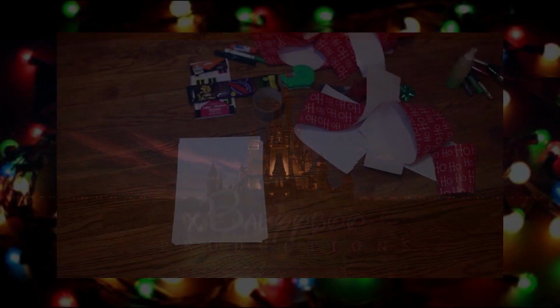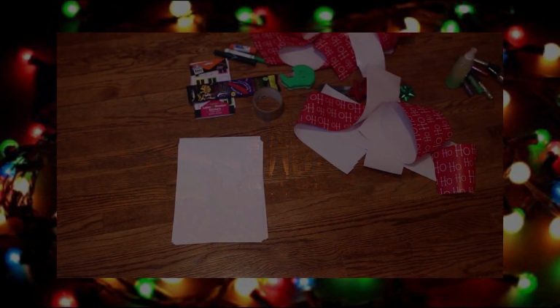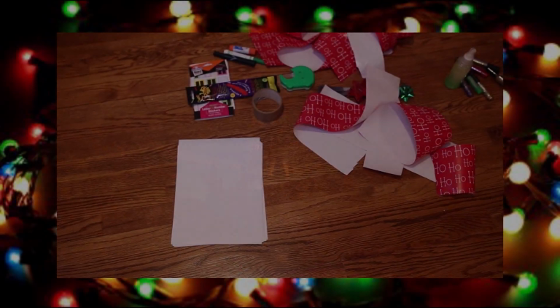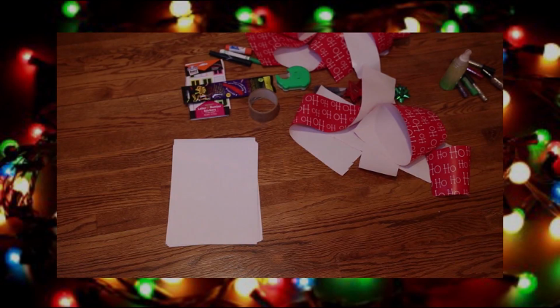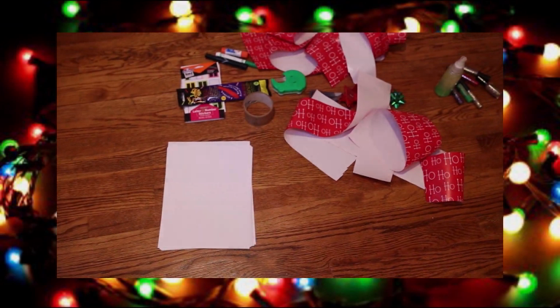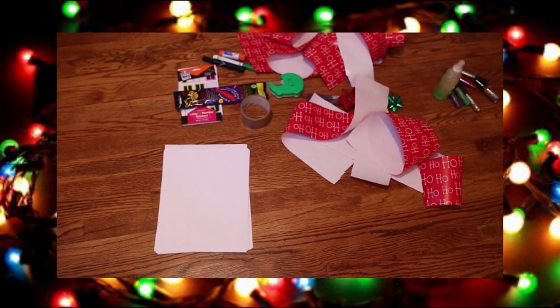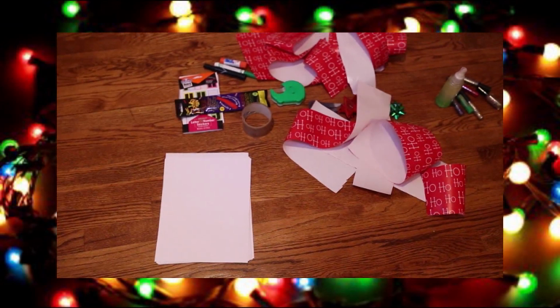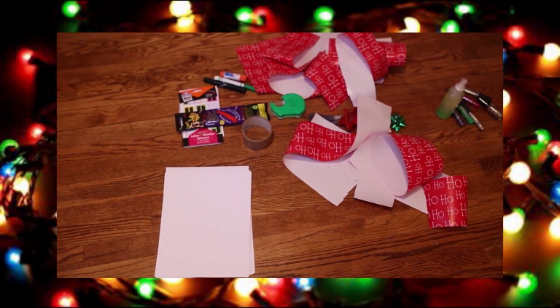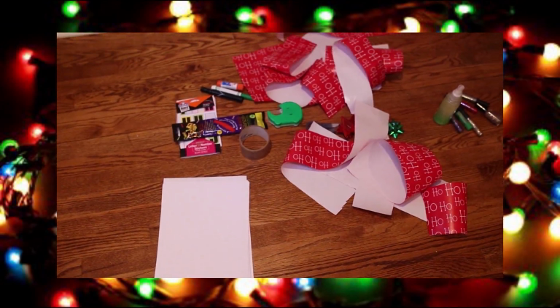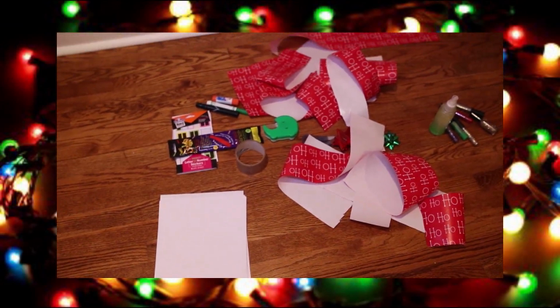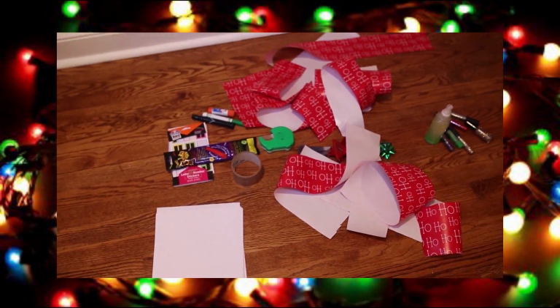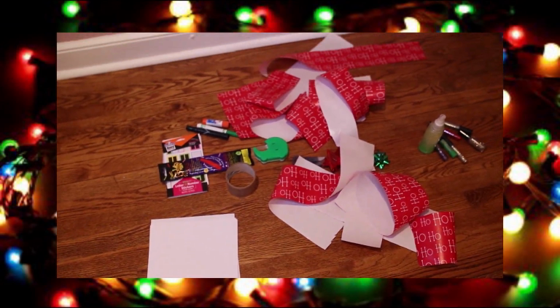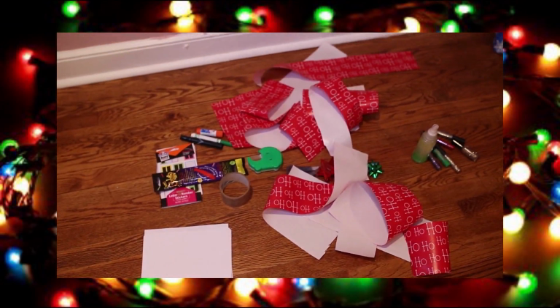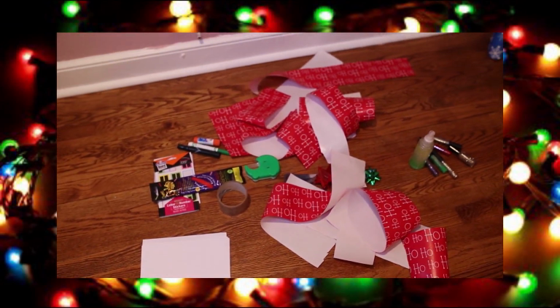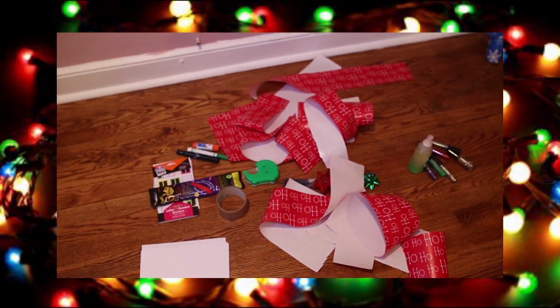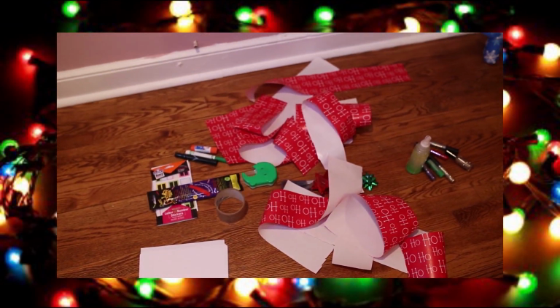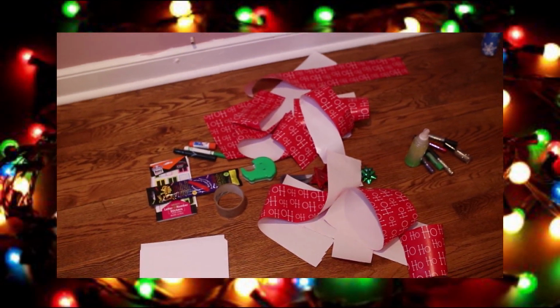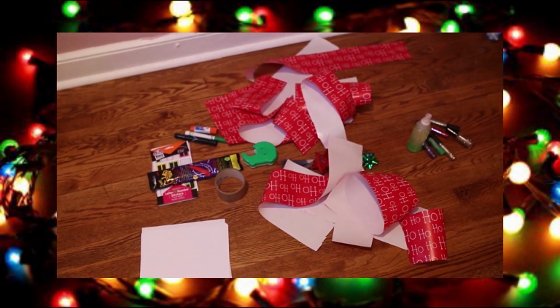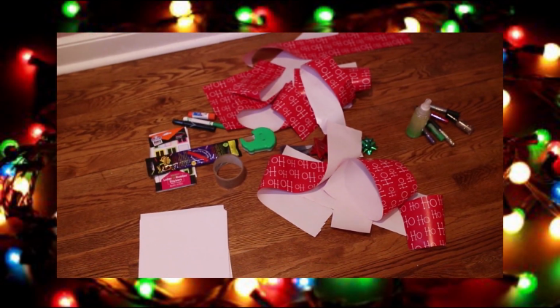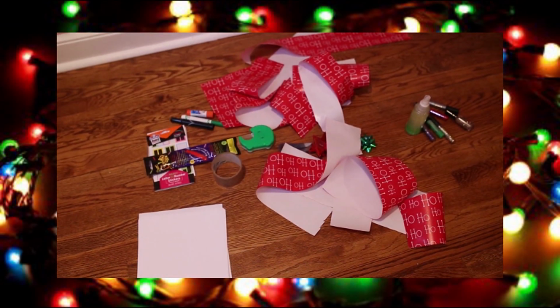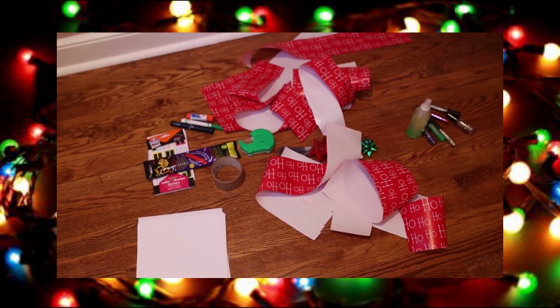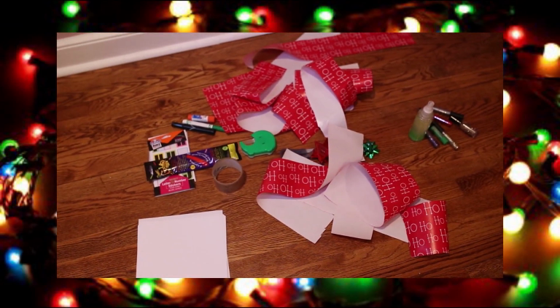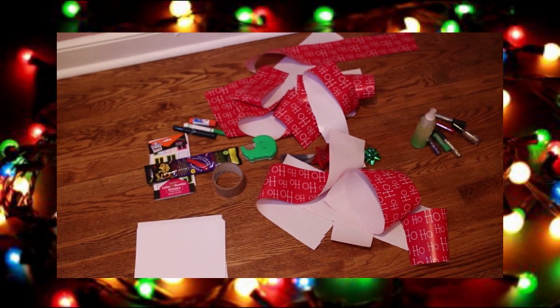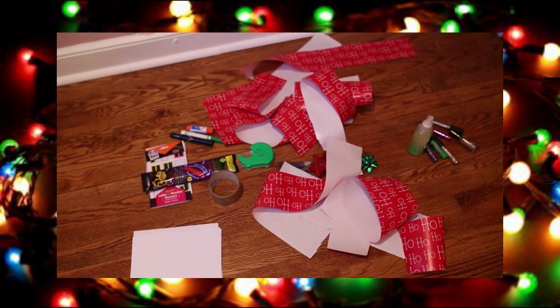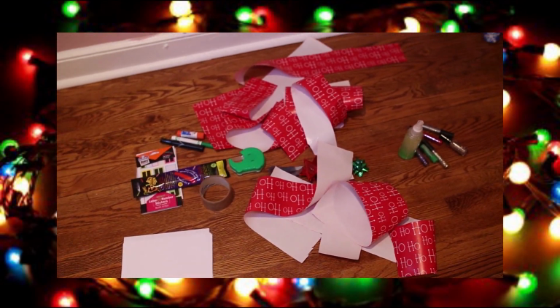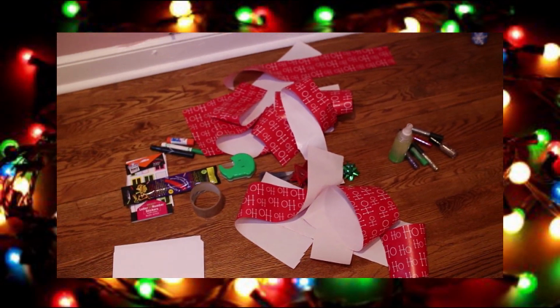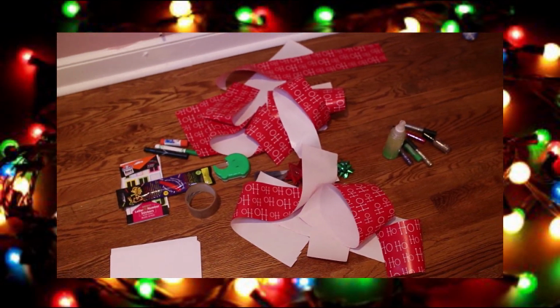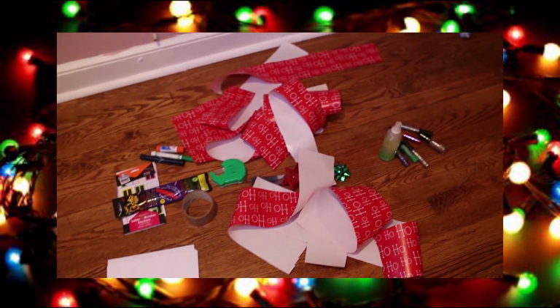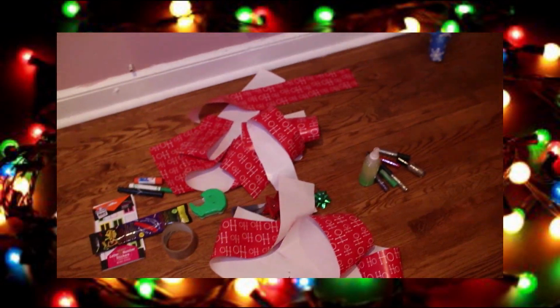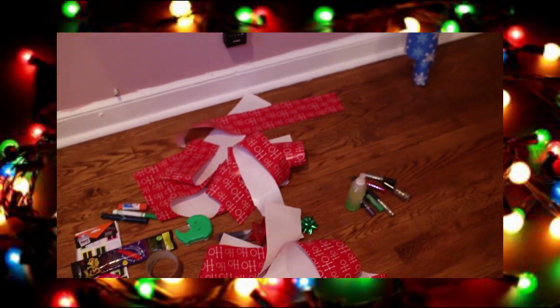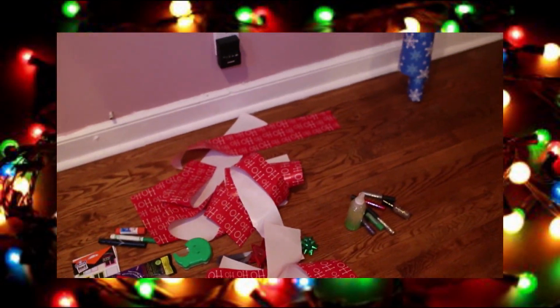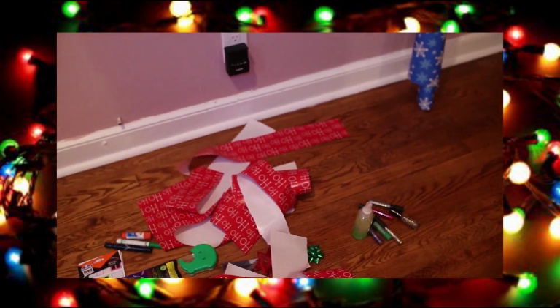Hey everybody, it's Baby Boo and today we're going to be doing some DIY decorations.